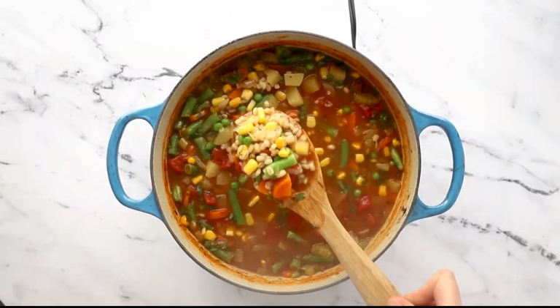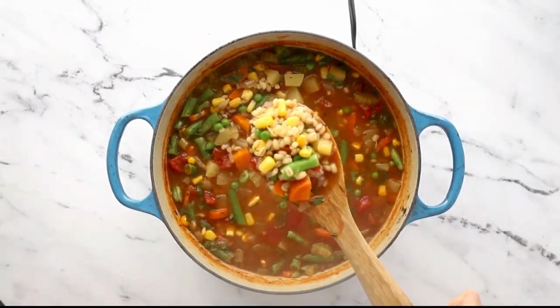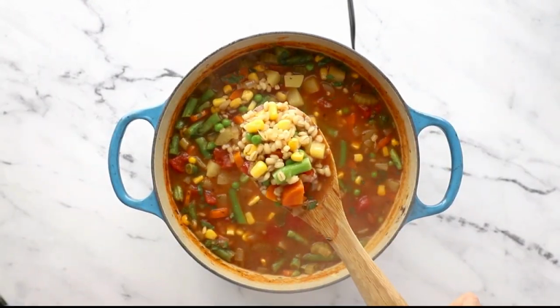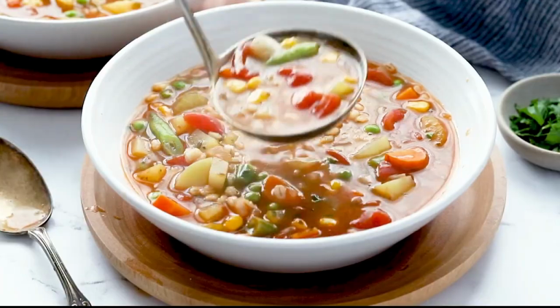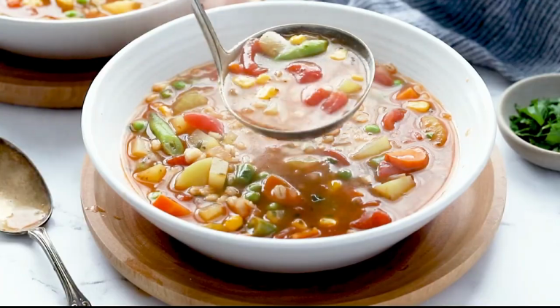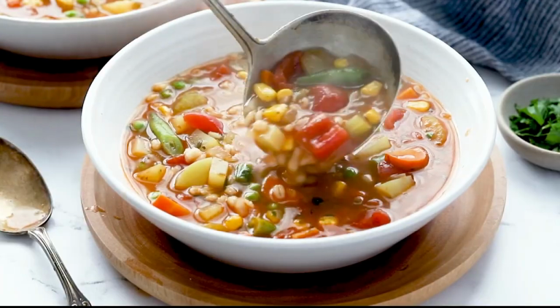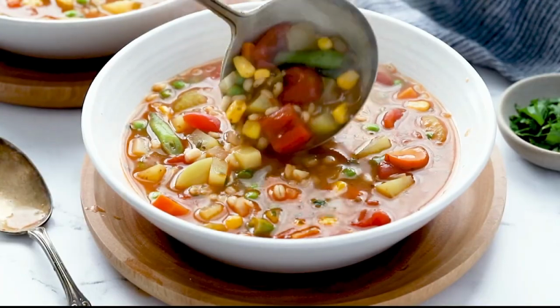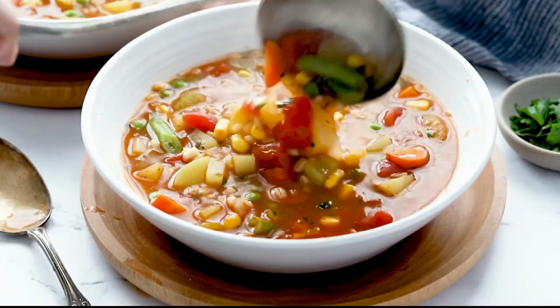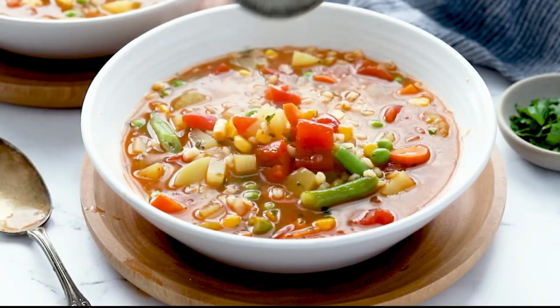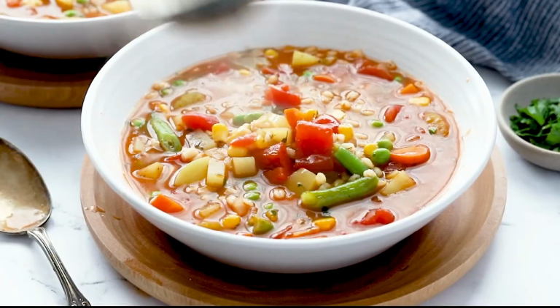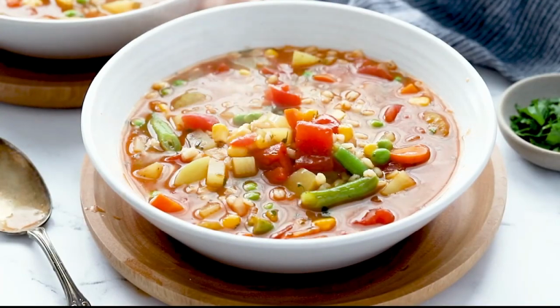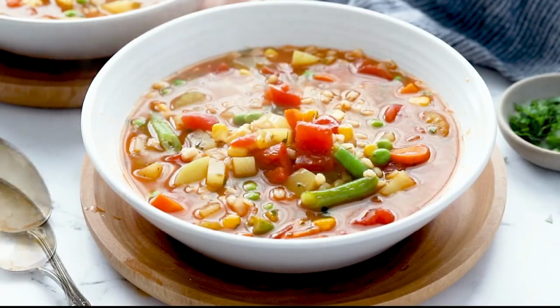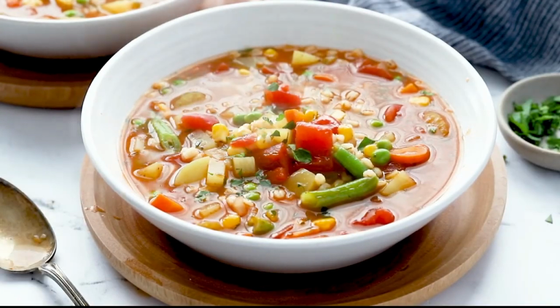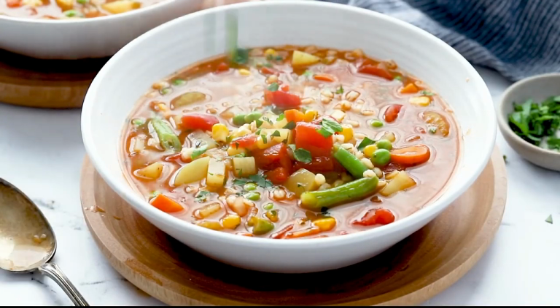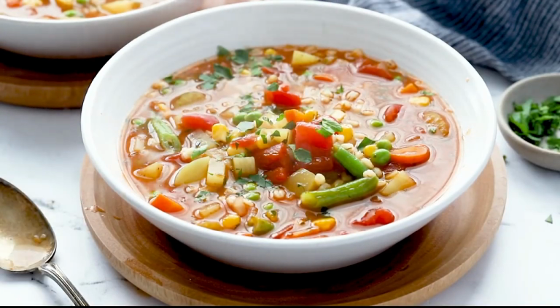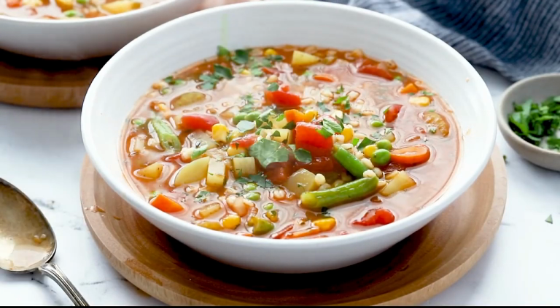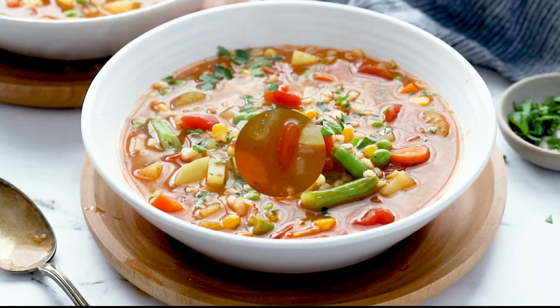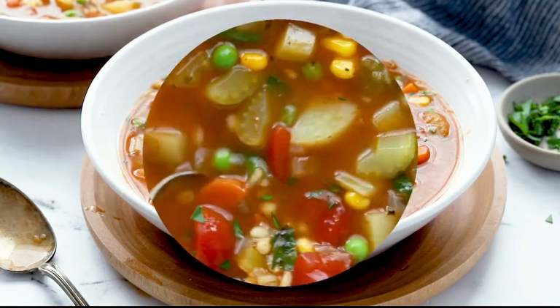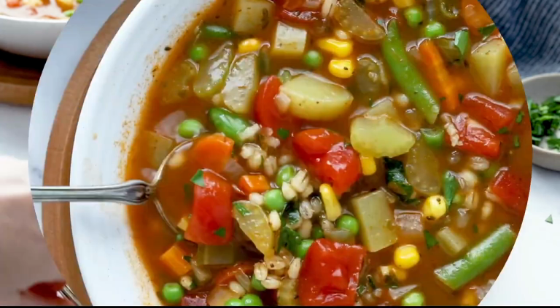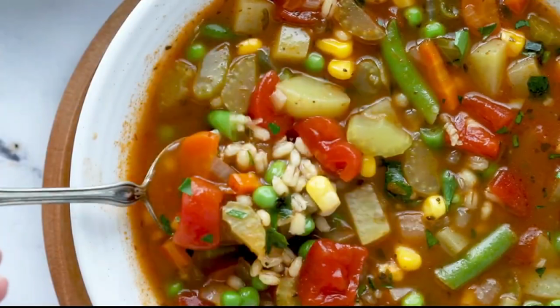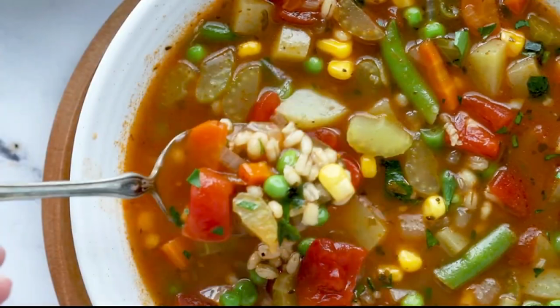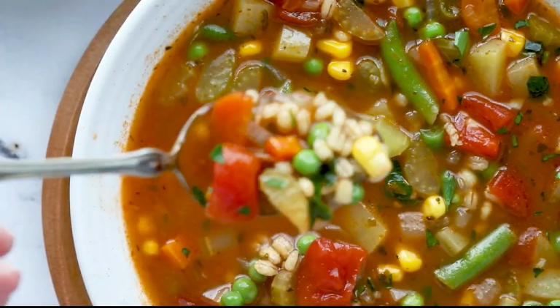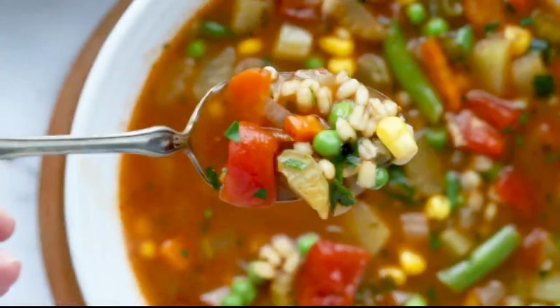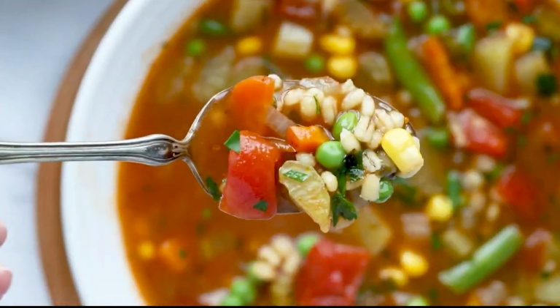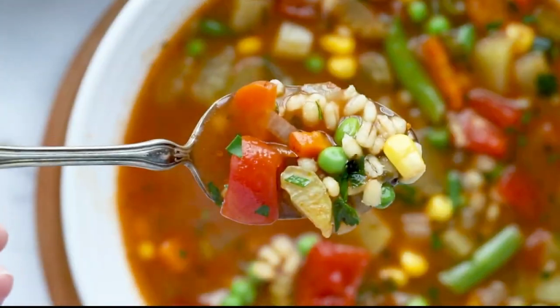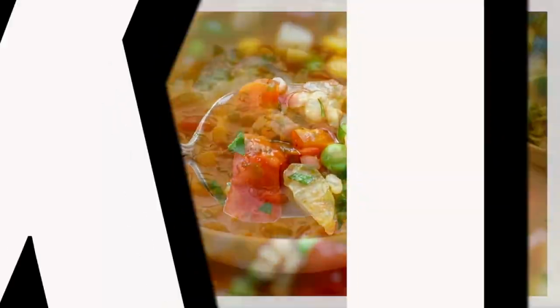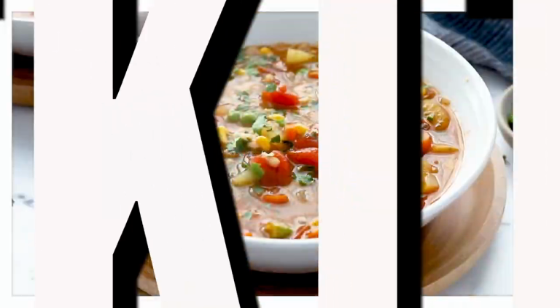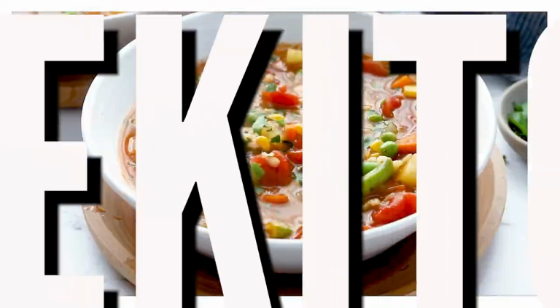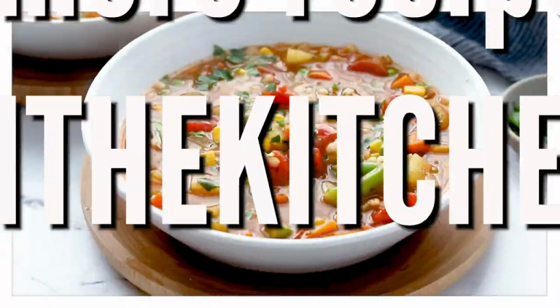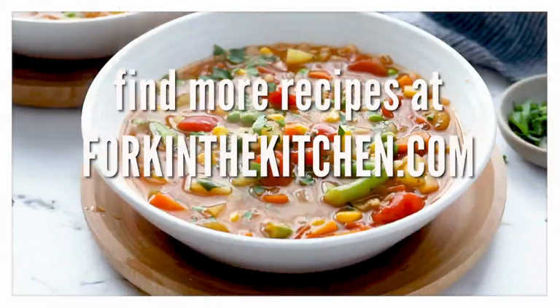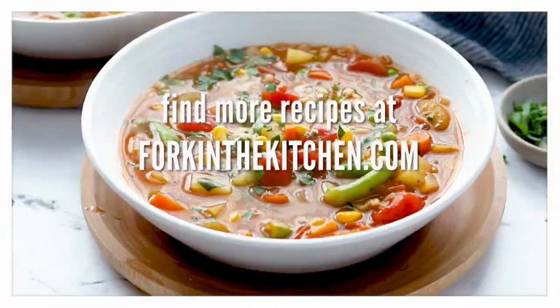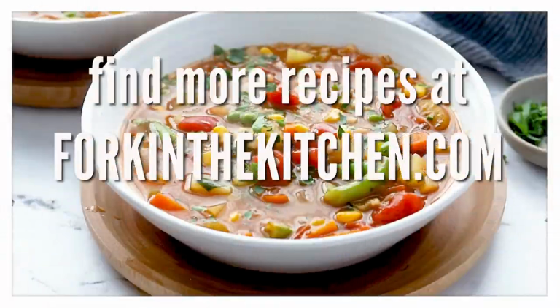Then your comforting dinner is ready. Don't forget it freezes really well too for easy lunches. Enjoy!